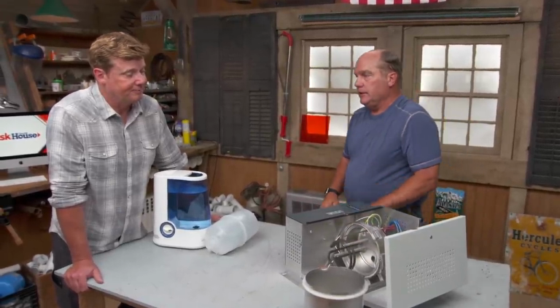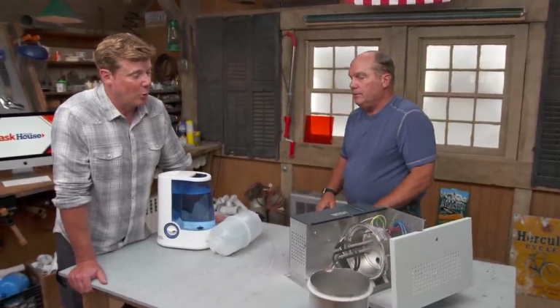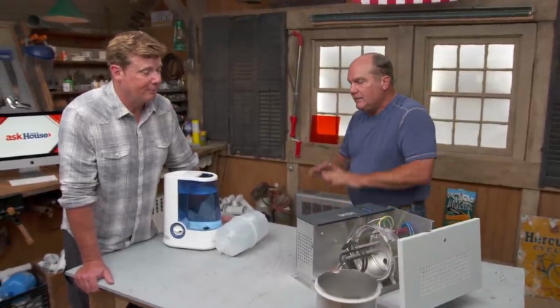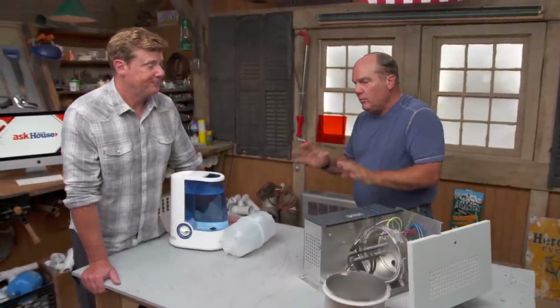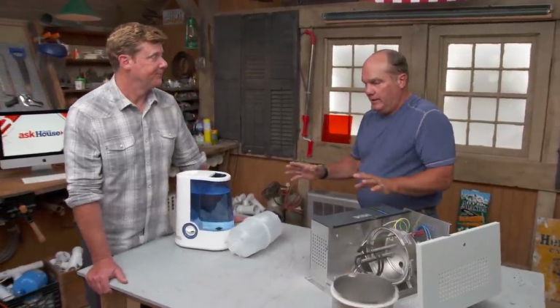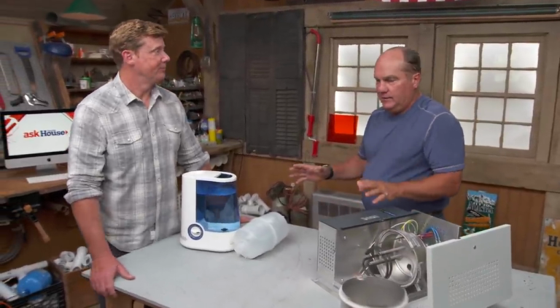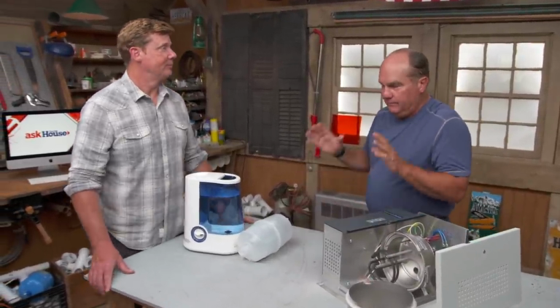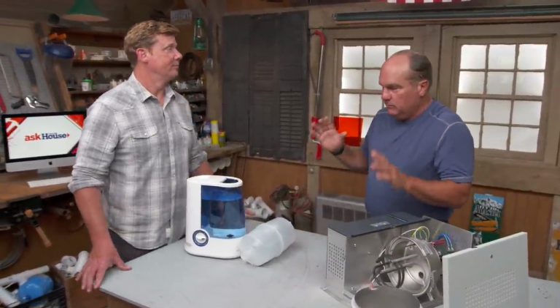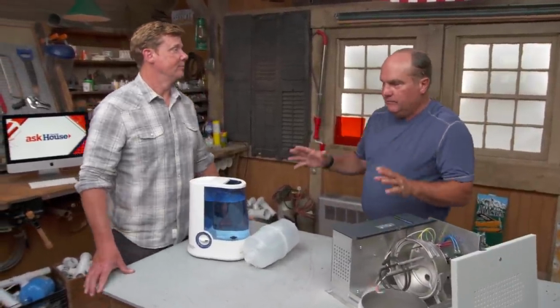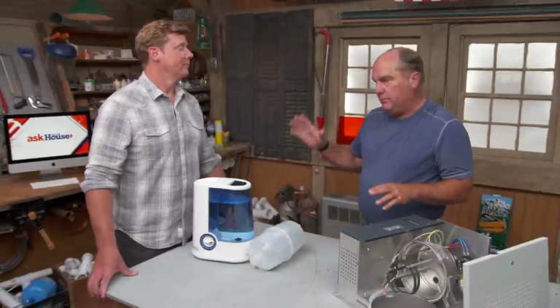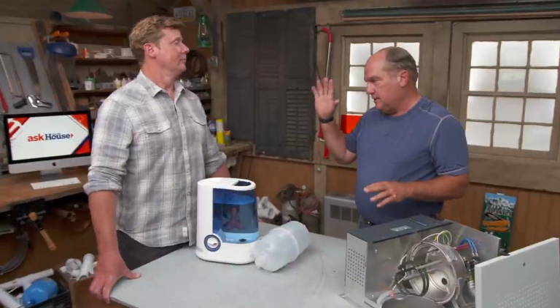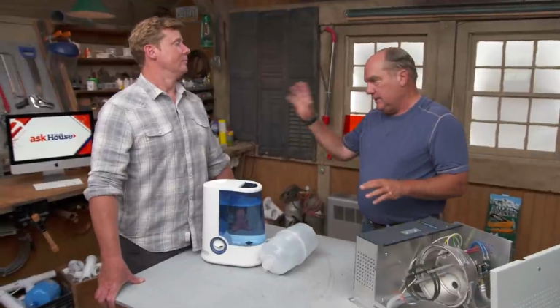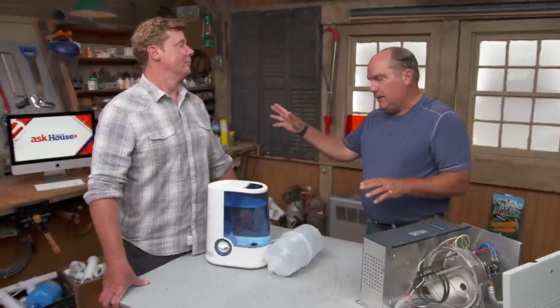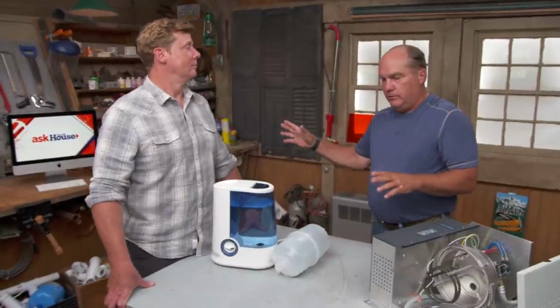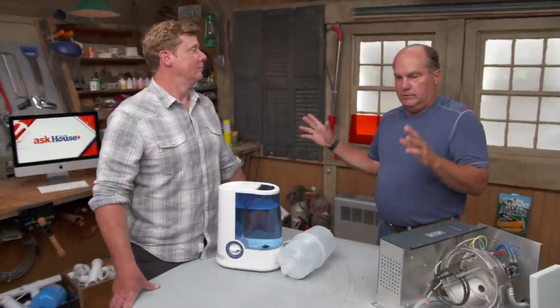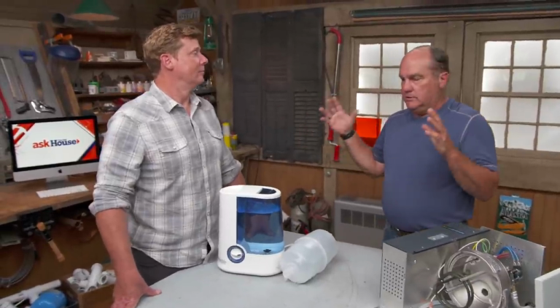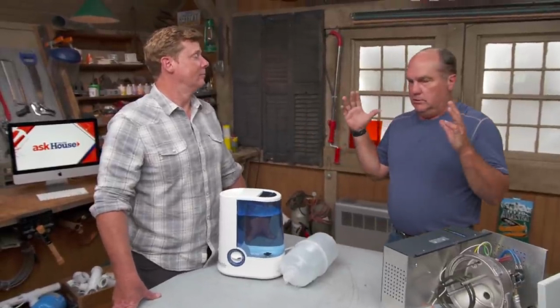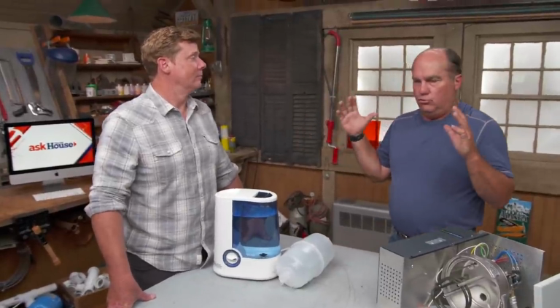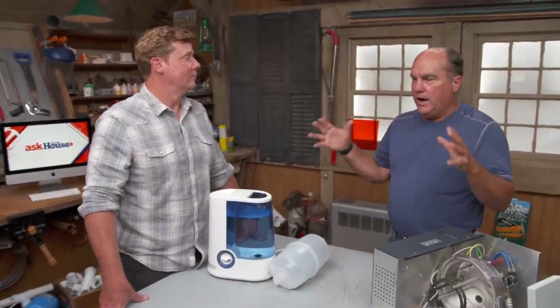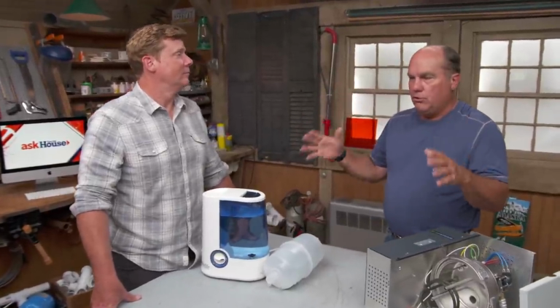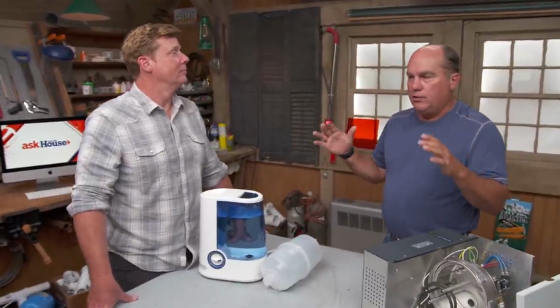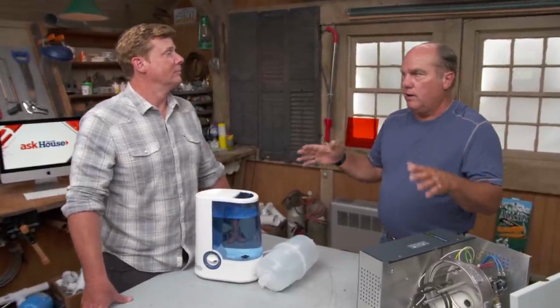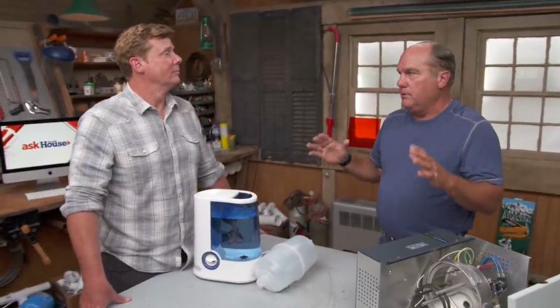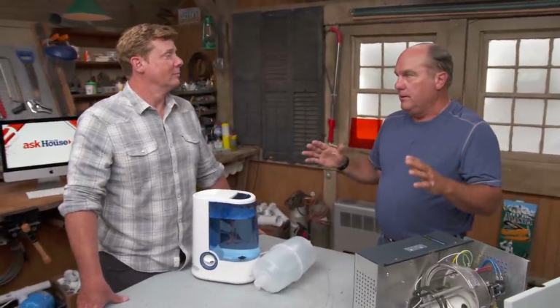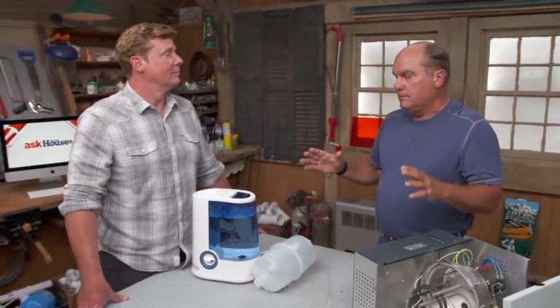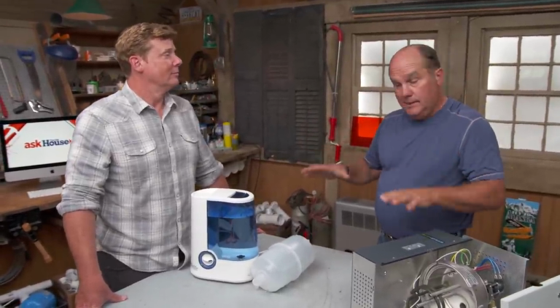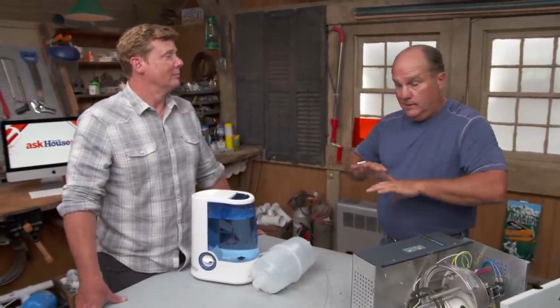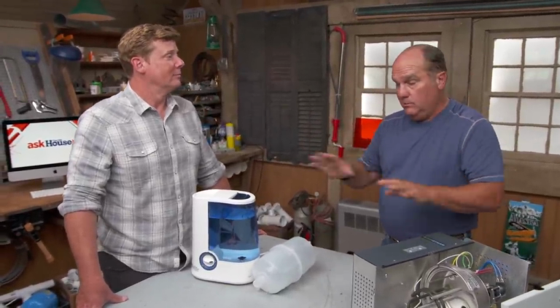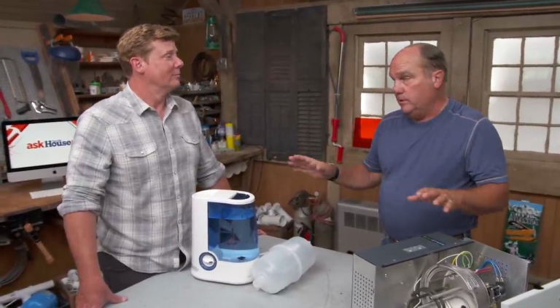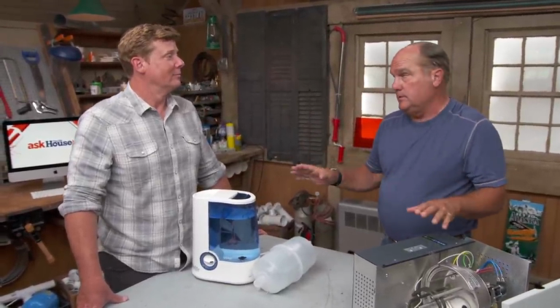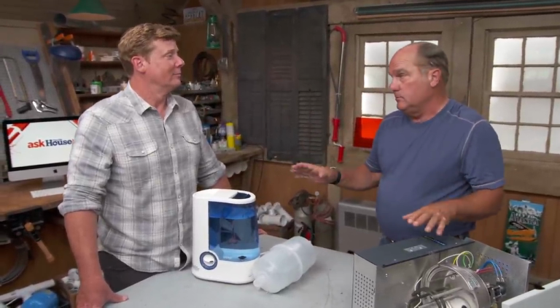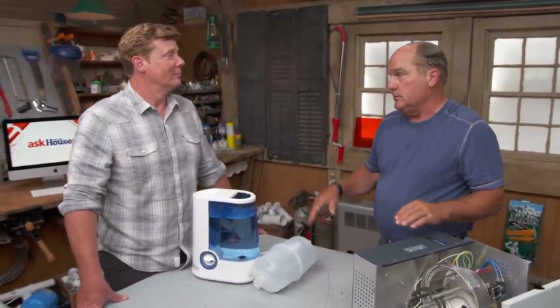Either way, if you live somewhere with very dry mountain air, one of these whole-house humidifier solutions is the right answer.